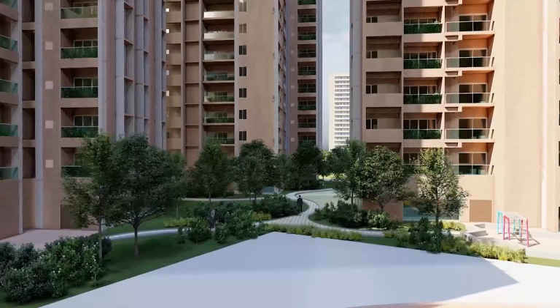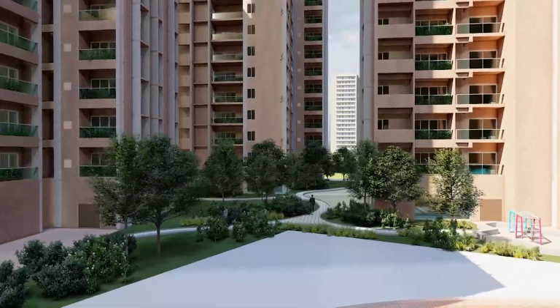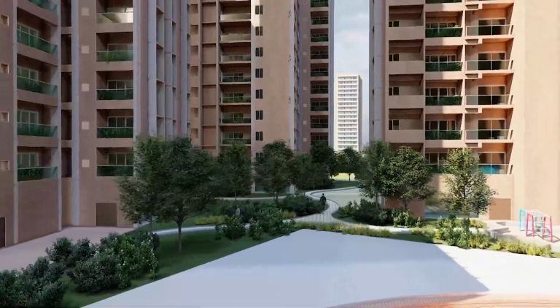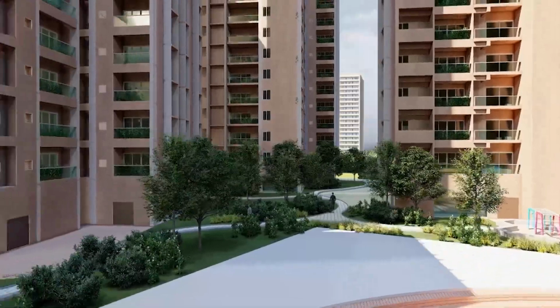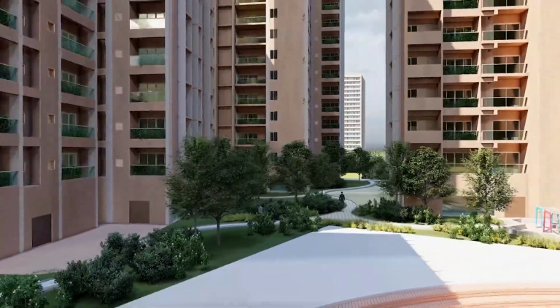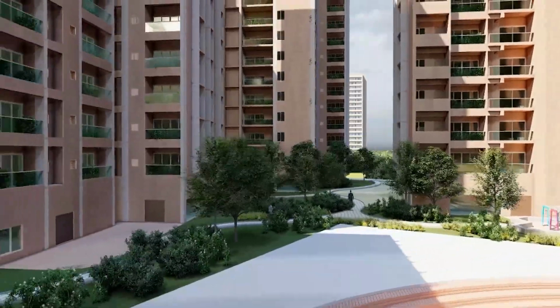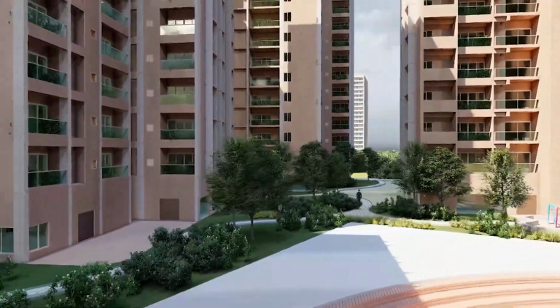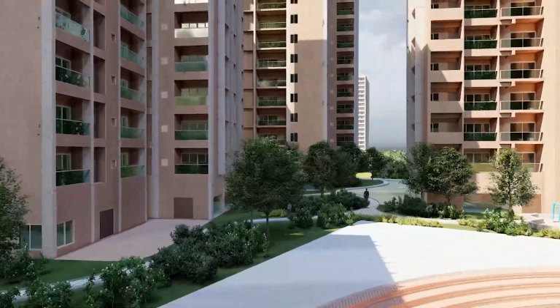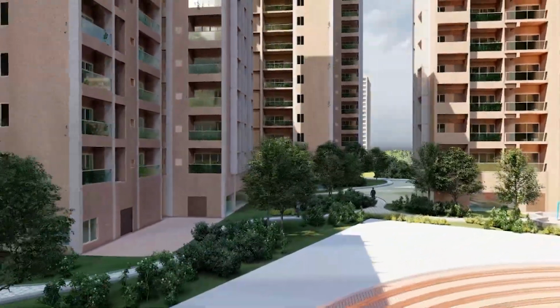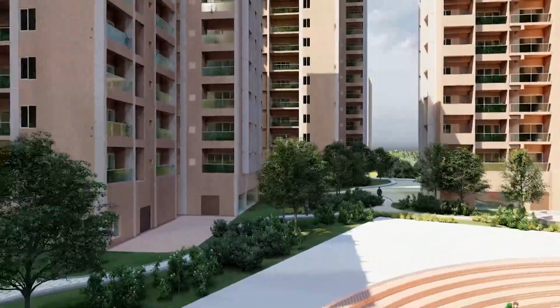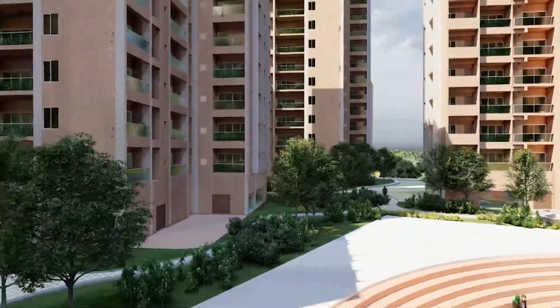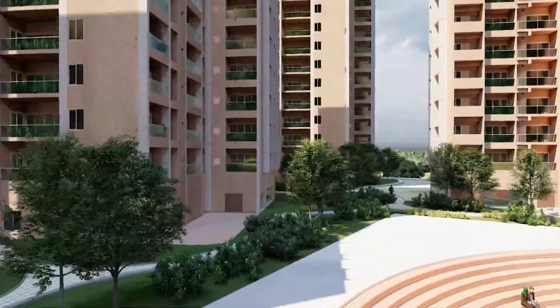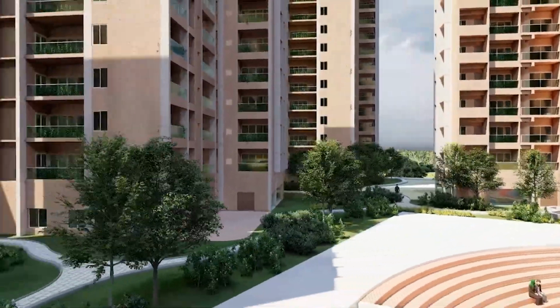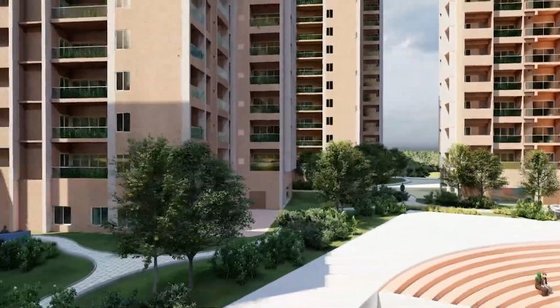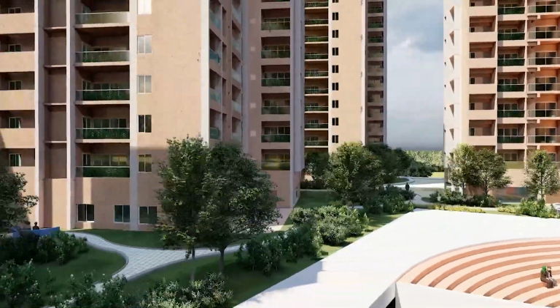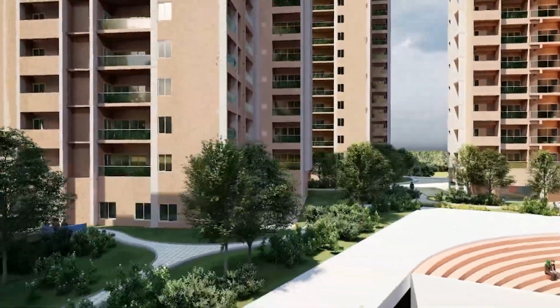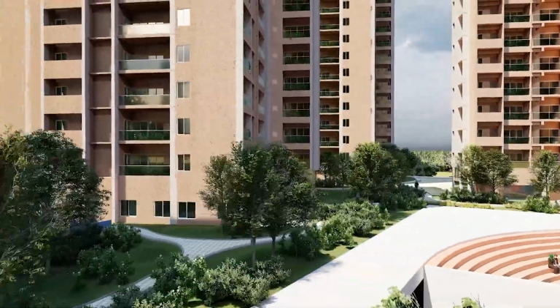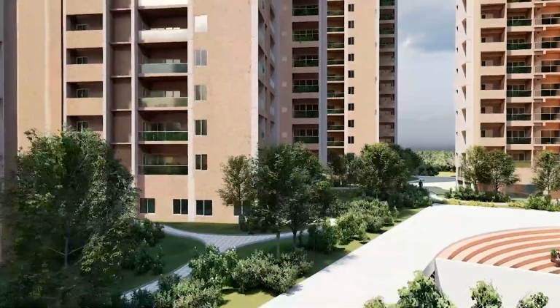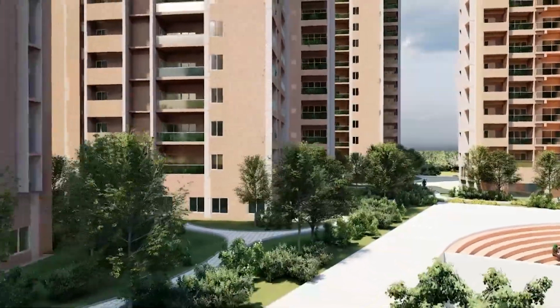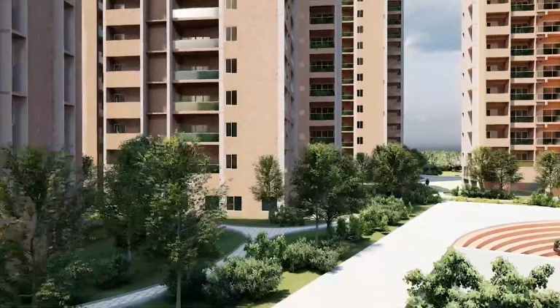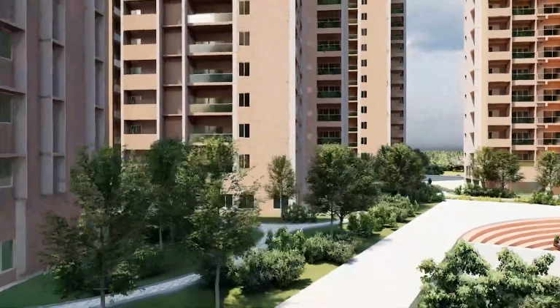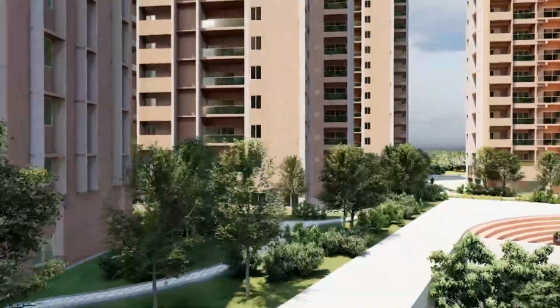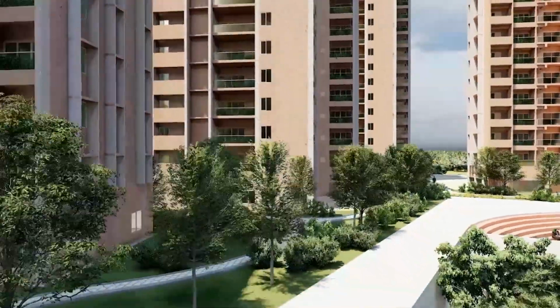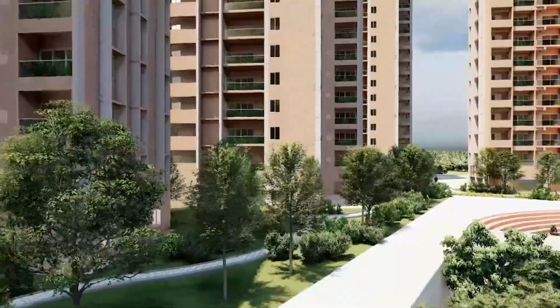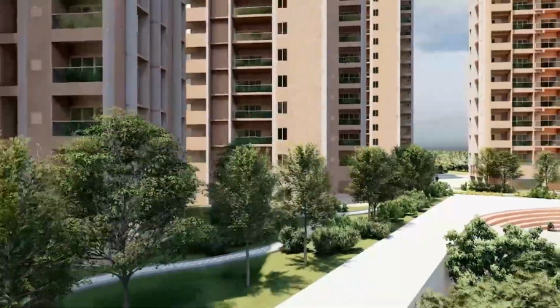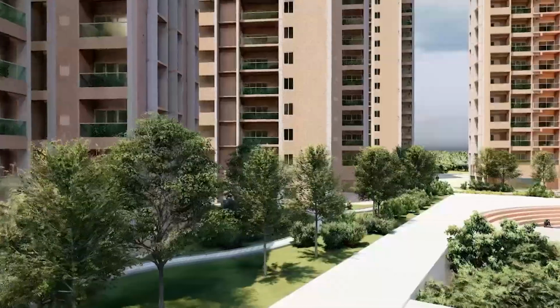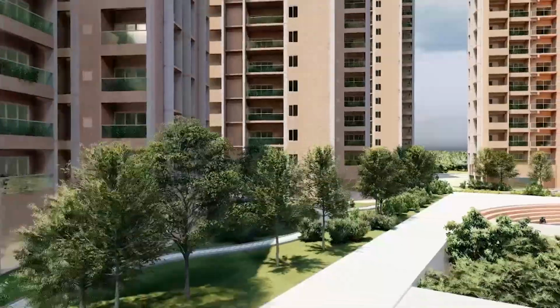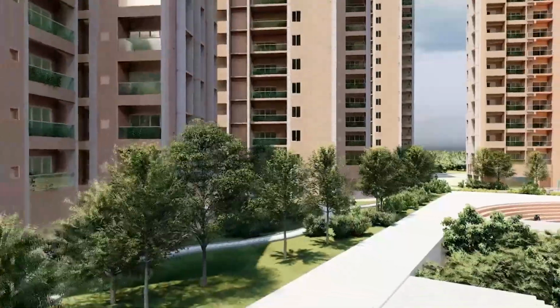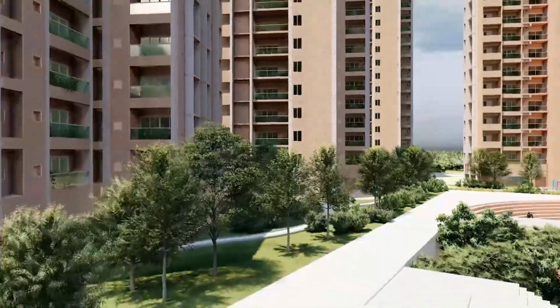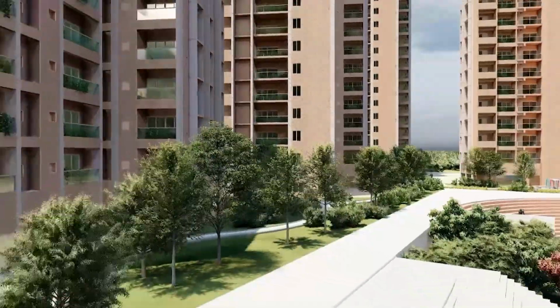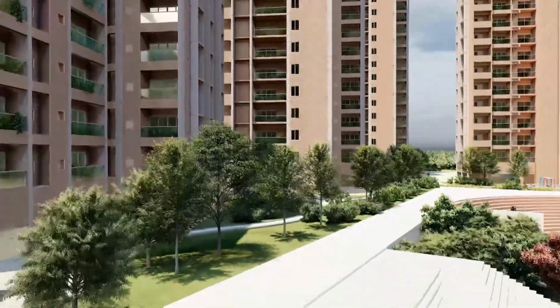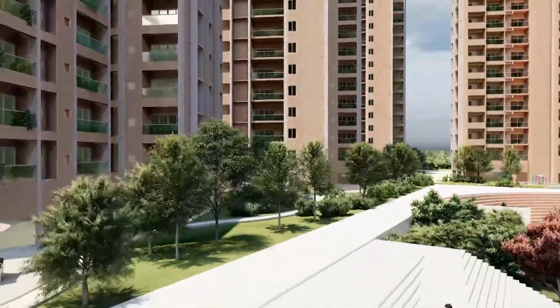The podium performs as a social village to bring people together, whereas the towers ensure privacy and optimized views.